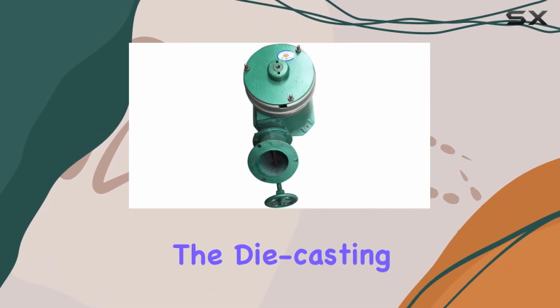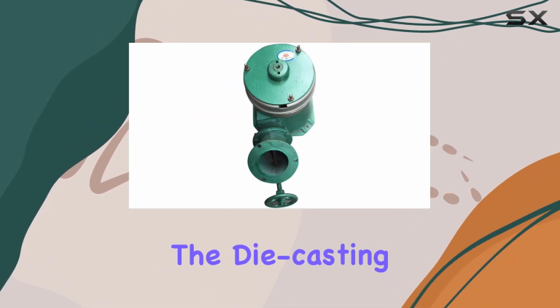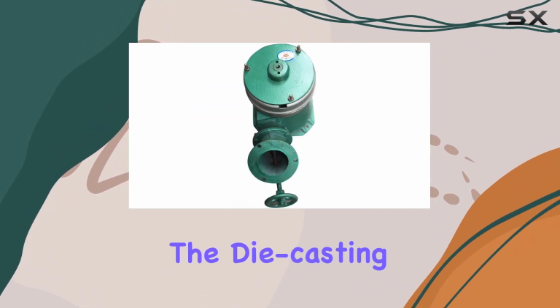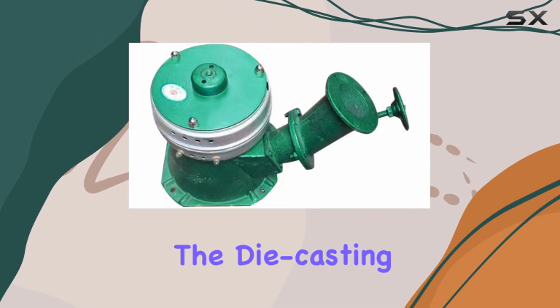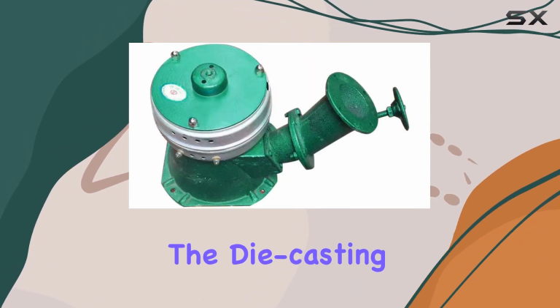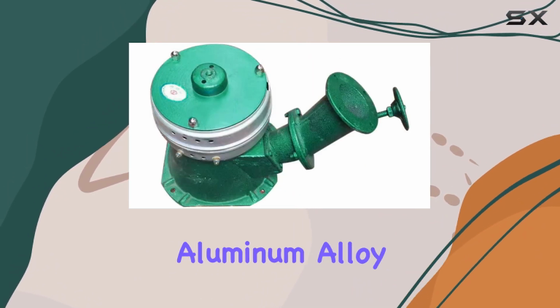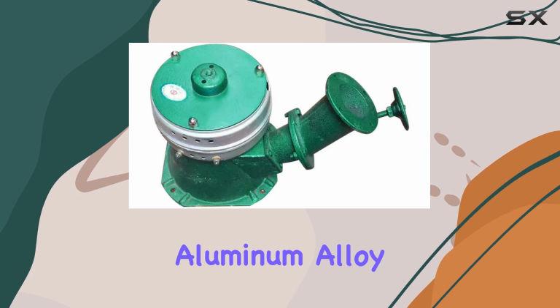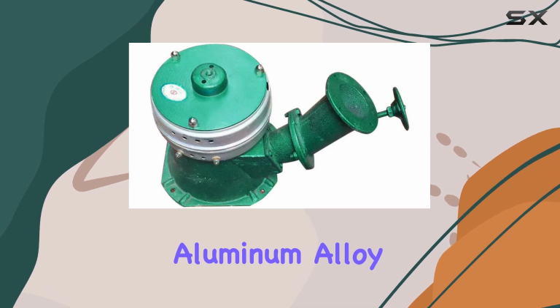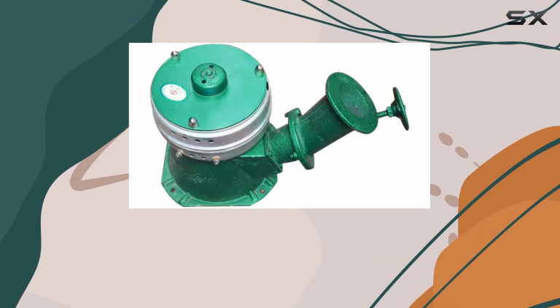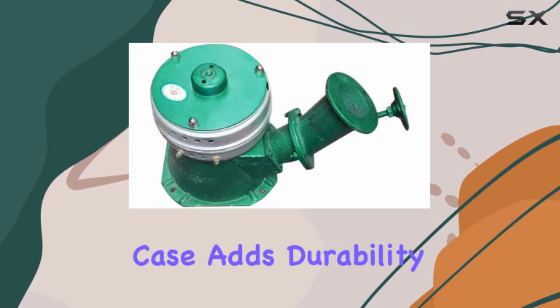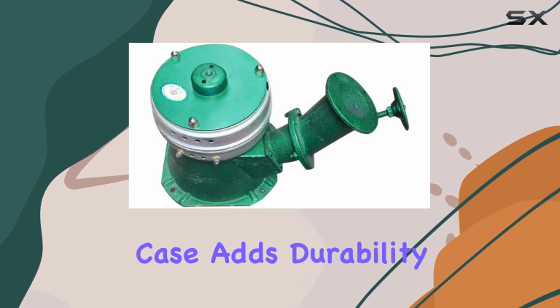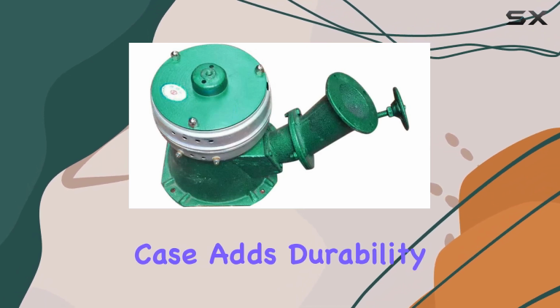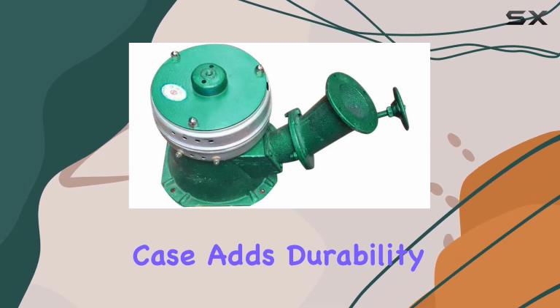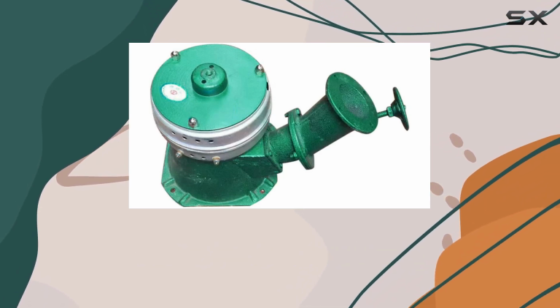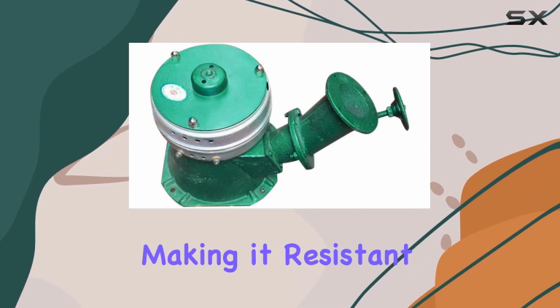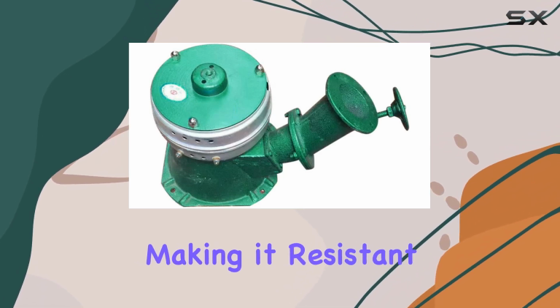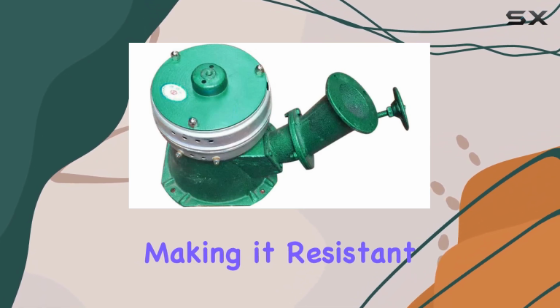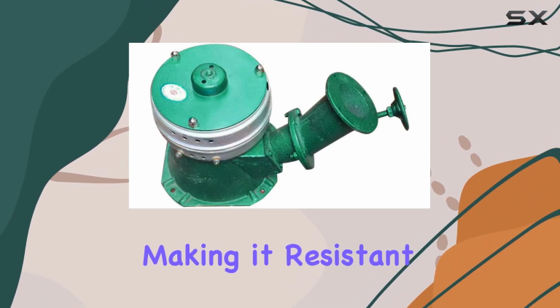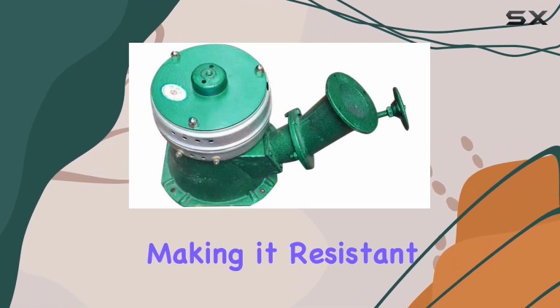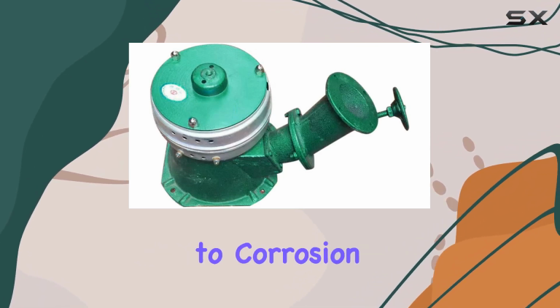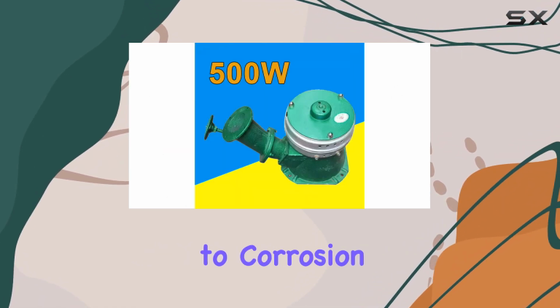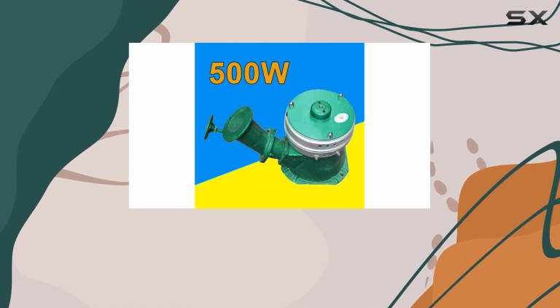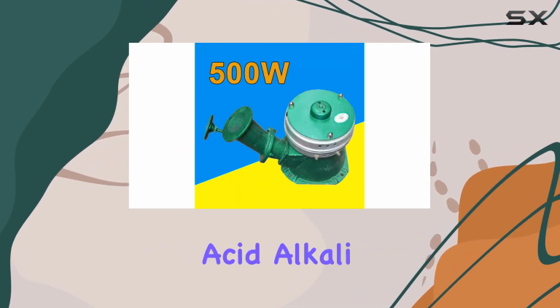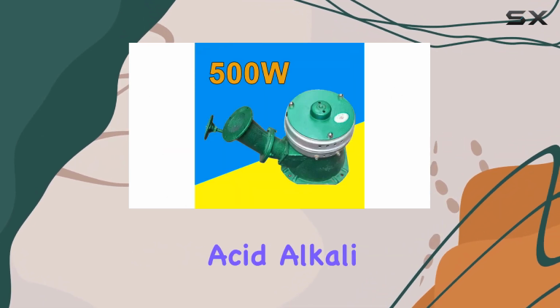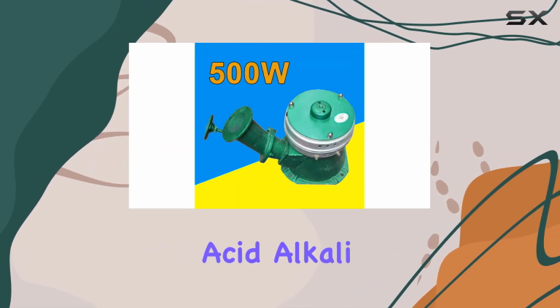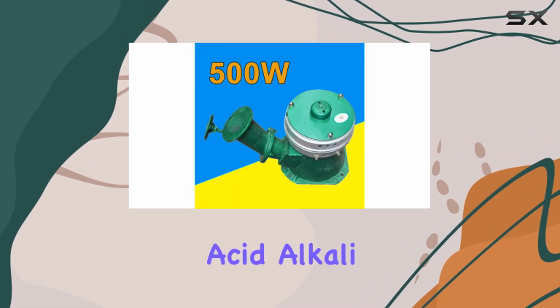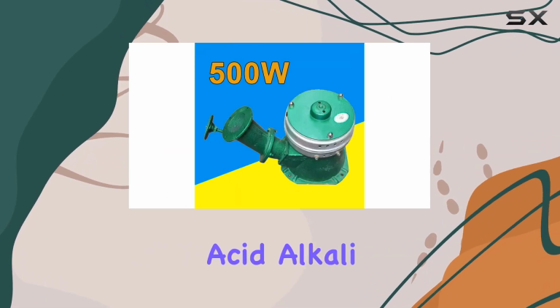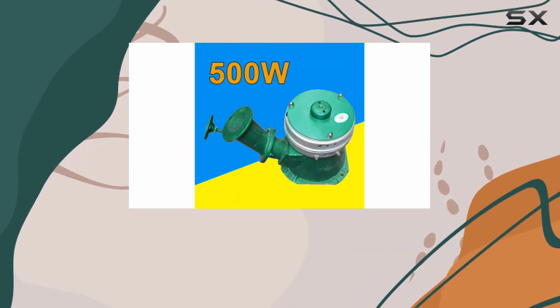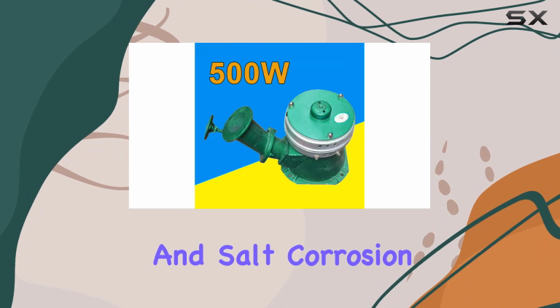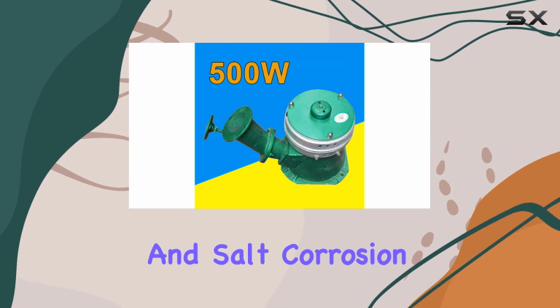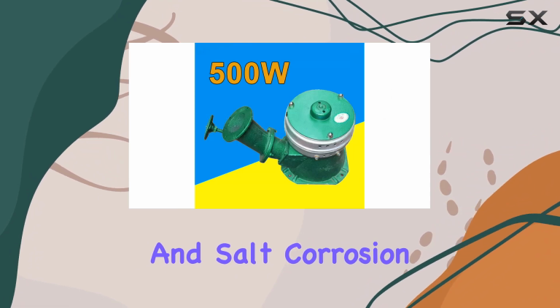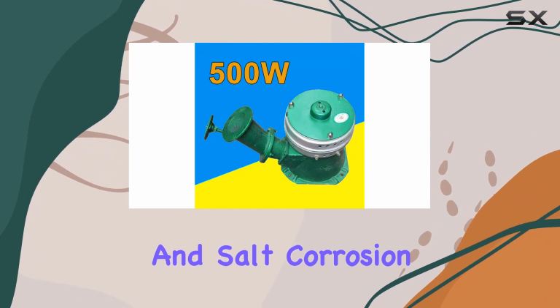The die-casting aluminum alloy case adds durability, making it resistant to corrosion, acid, alkali, and salt corrosion.